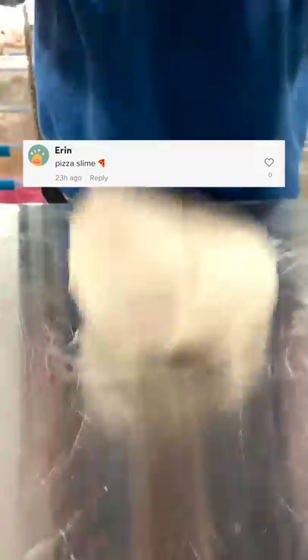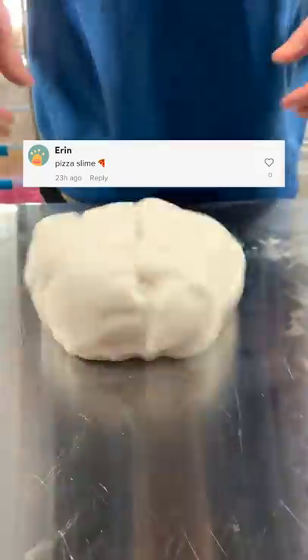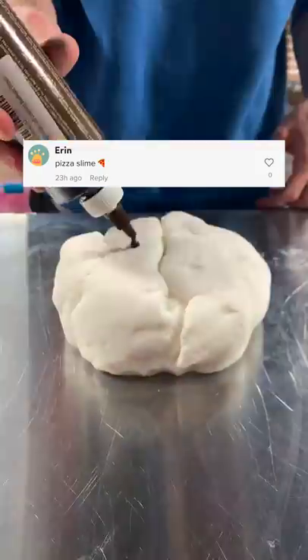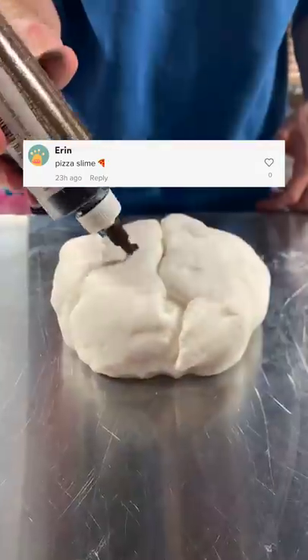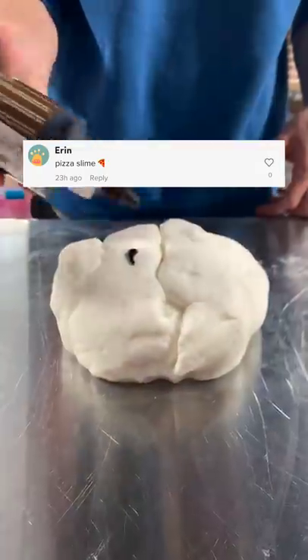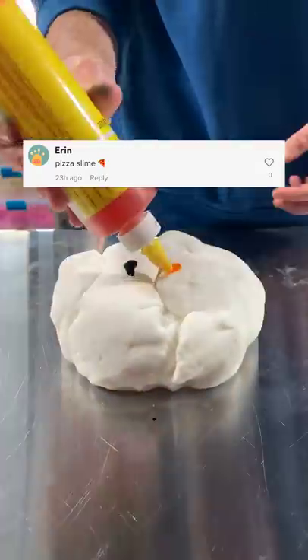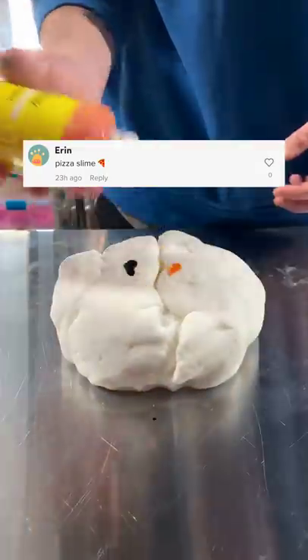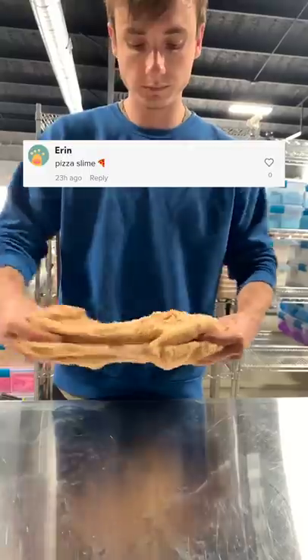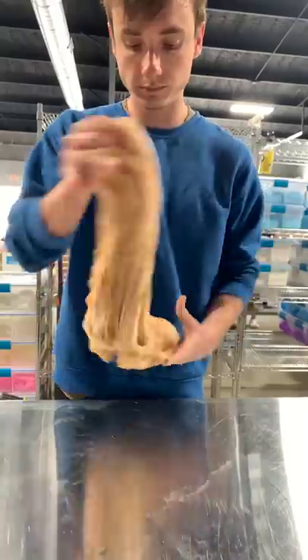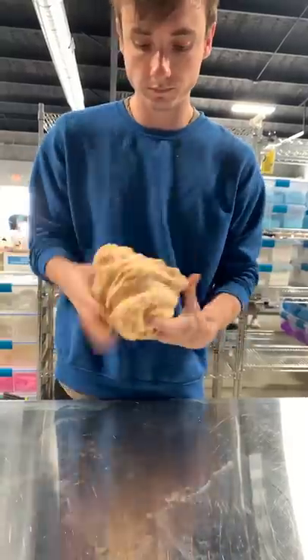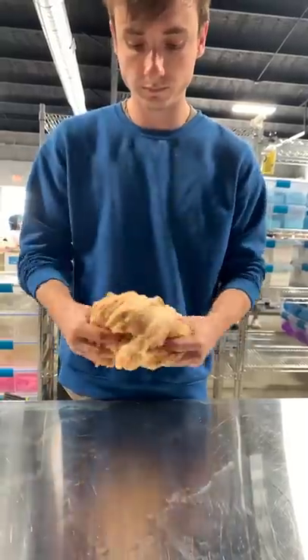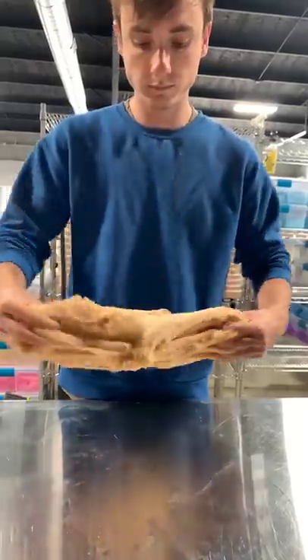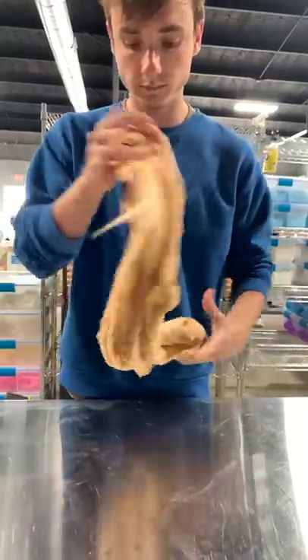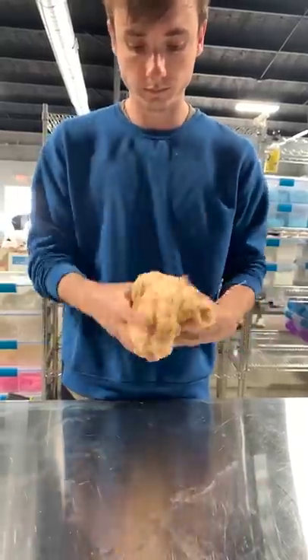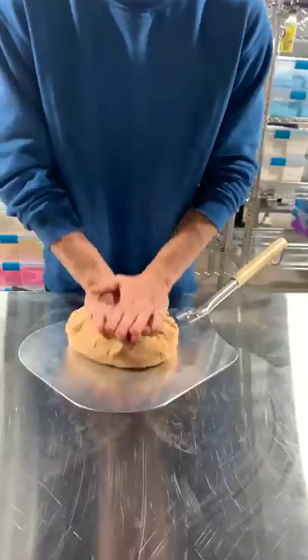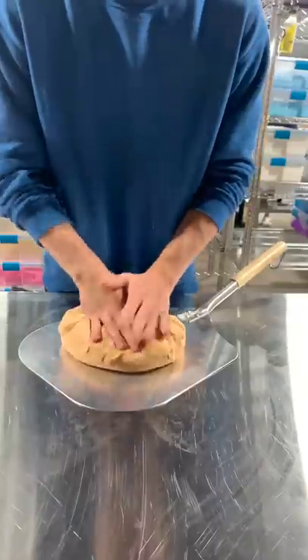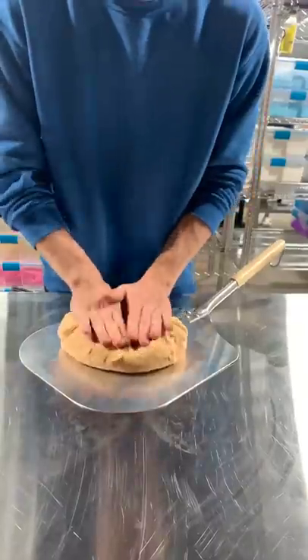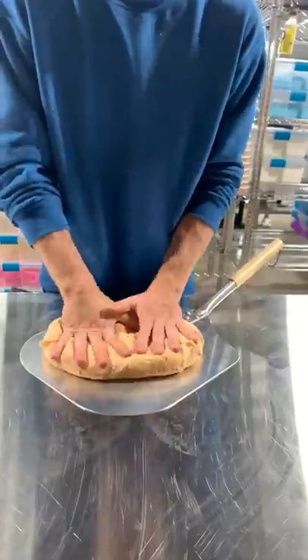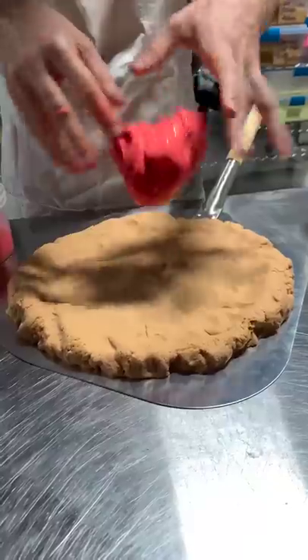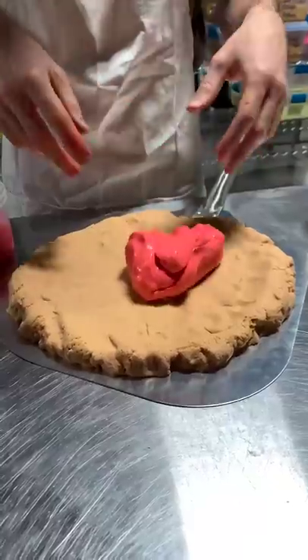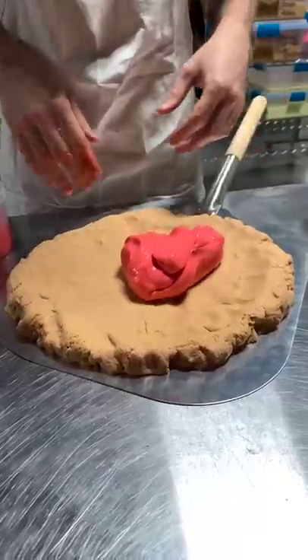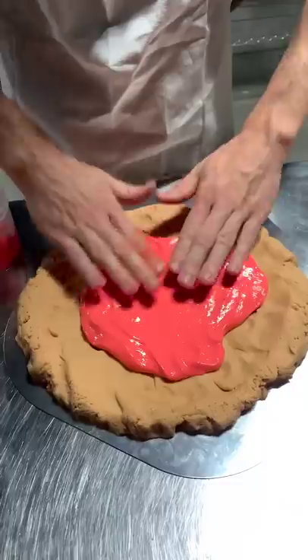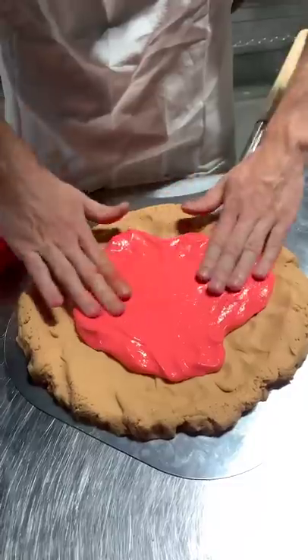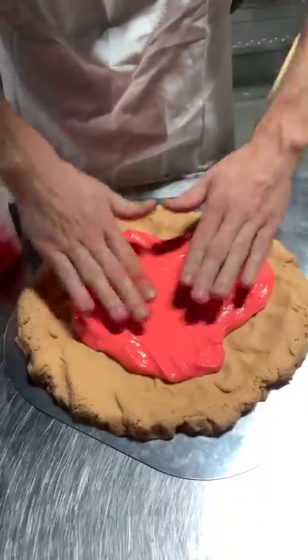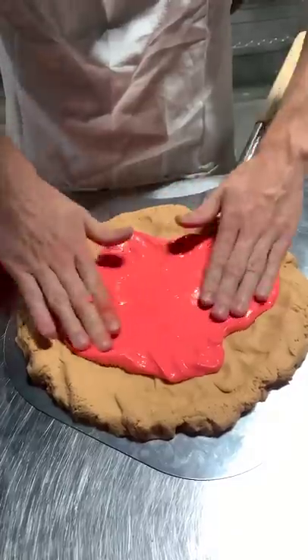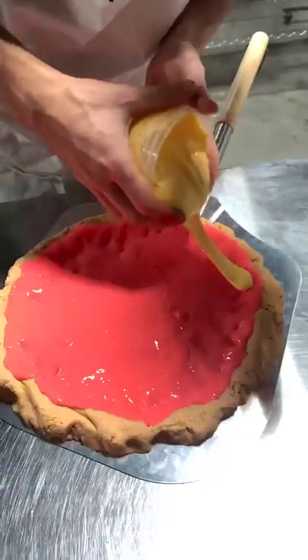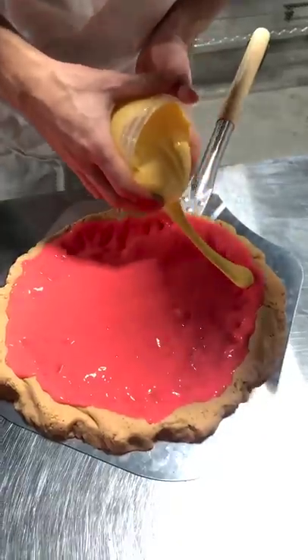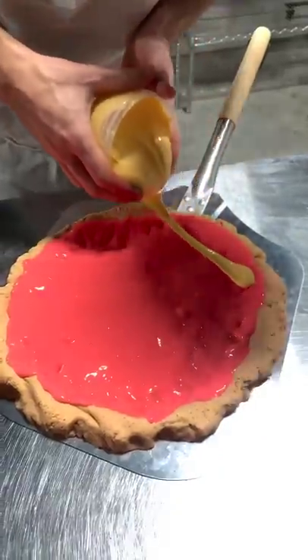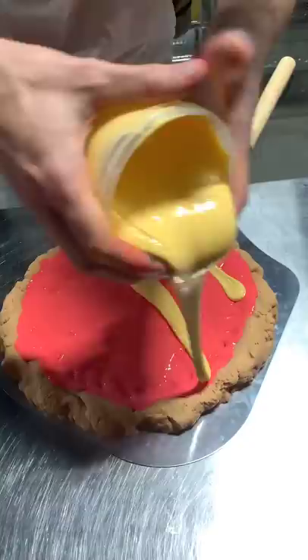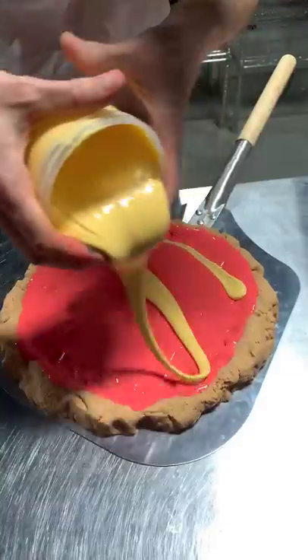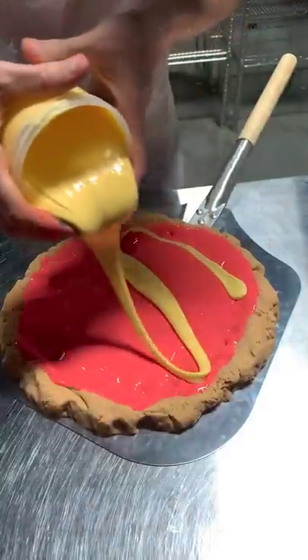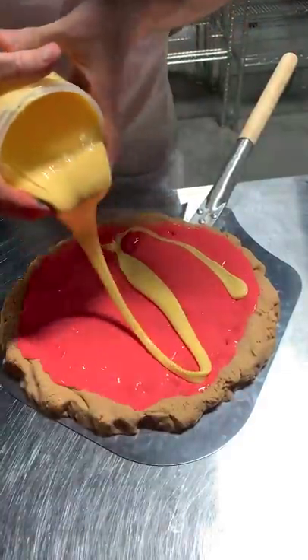Make a pizza slime! First we gotta make our dough the right color and knead it out into the perfect pizza pie shape. Then we'll add our sauce and cheese to prep for our toppings.